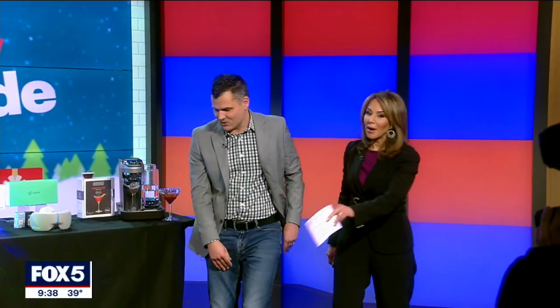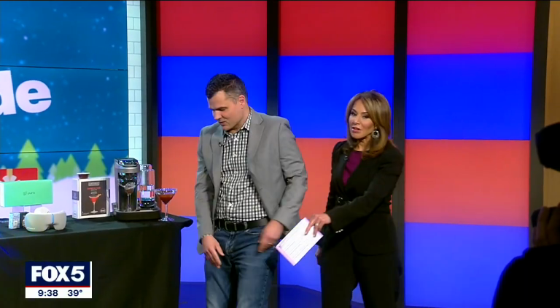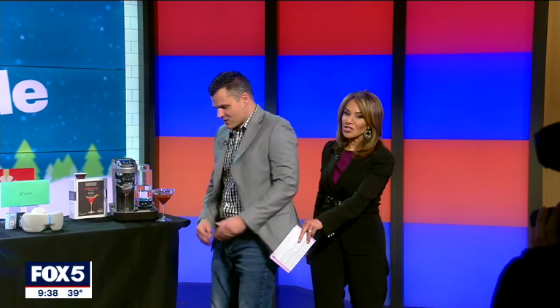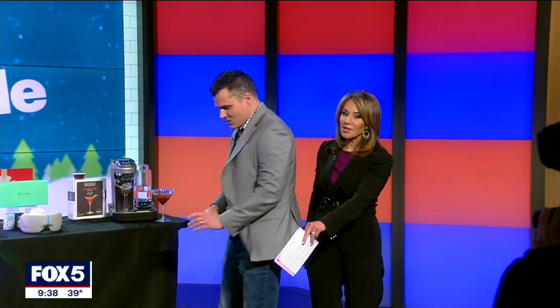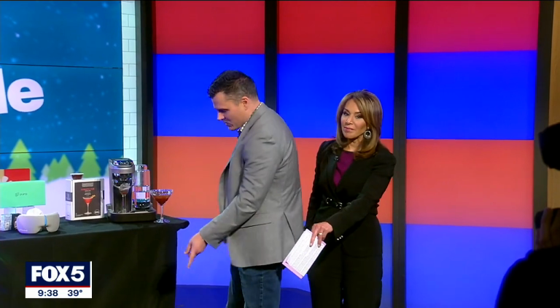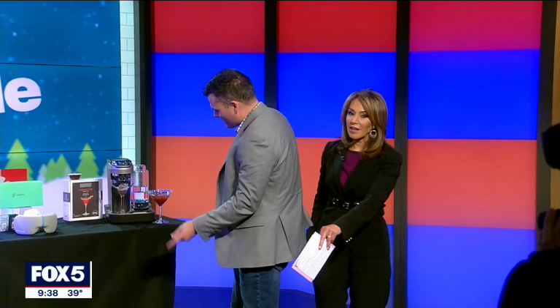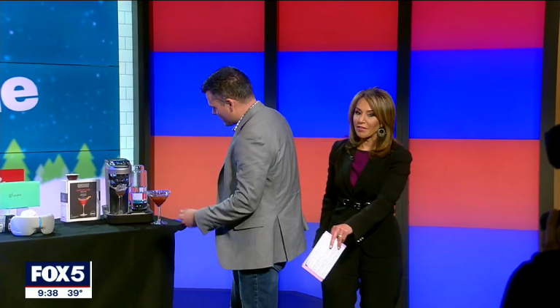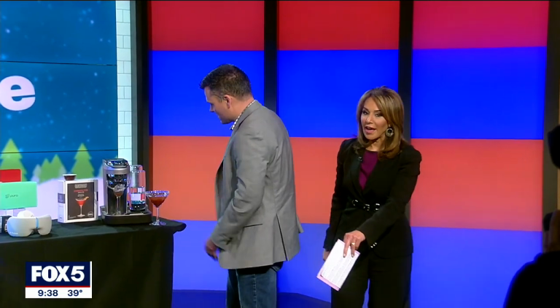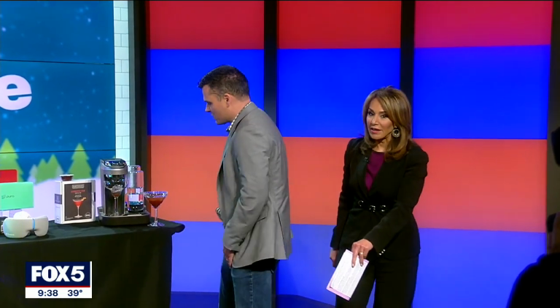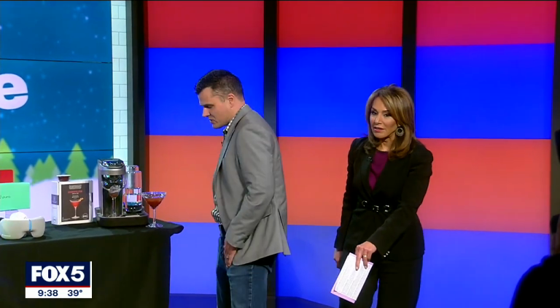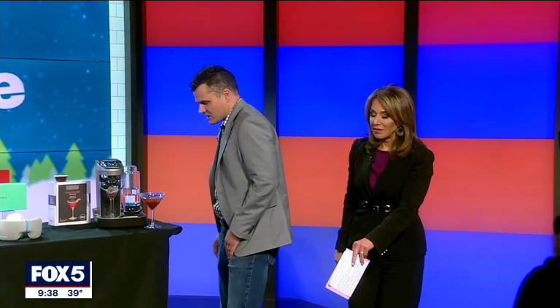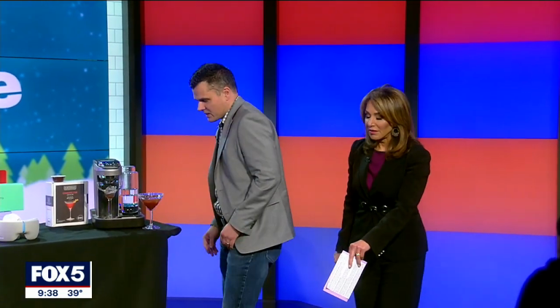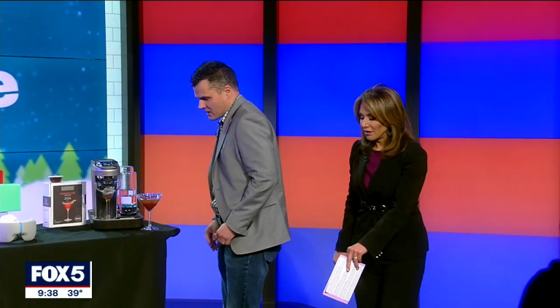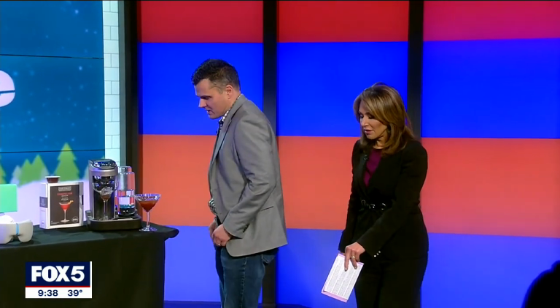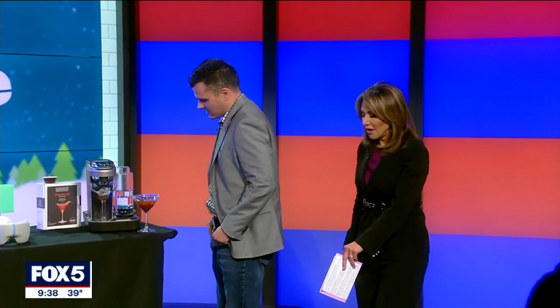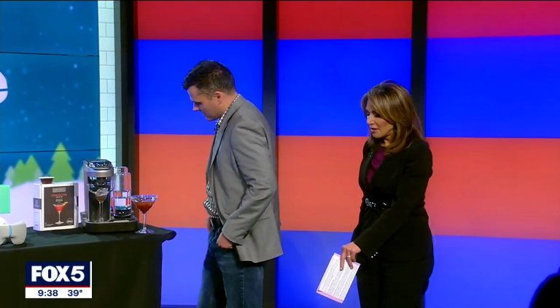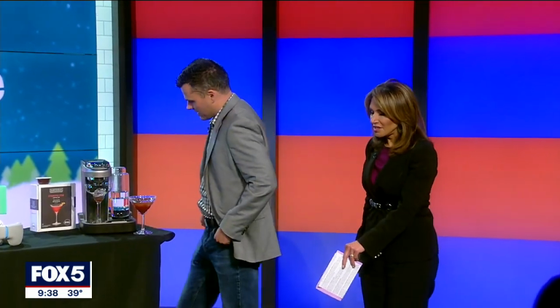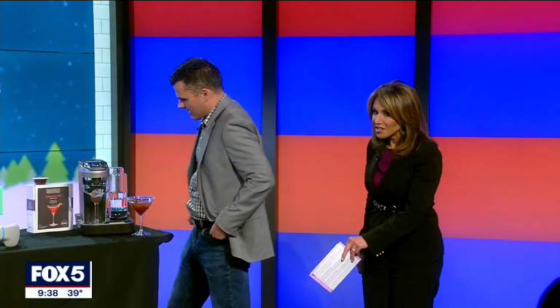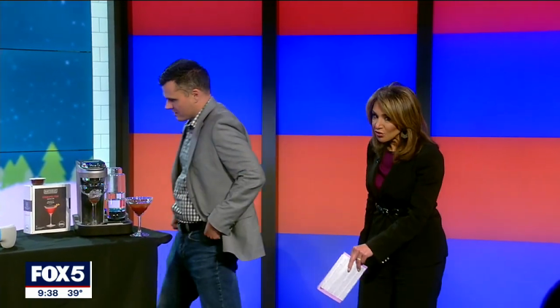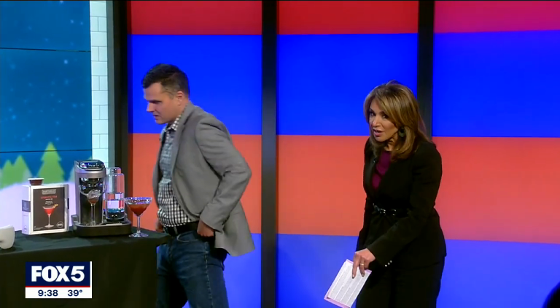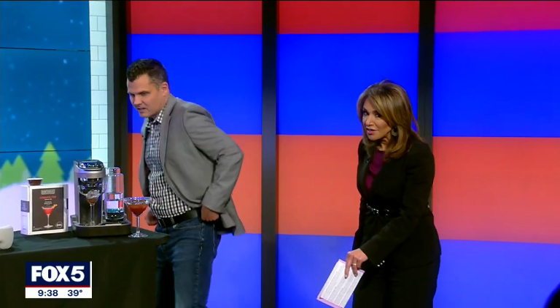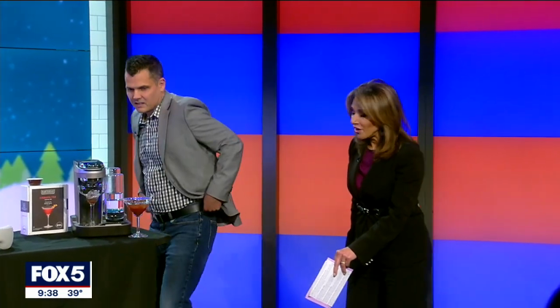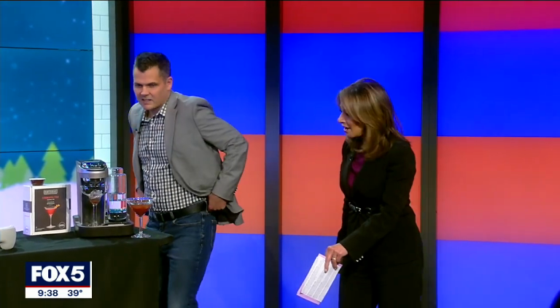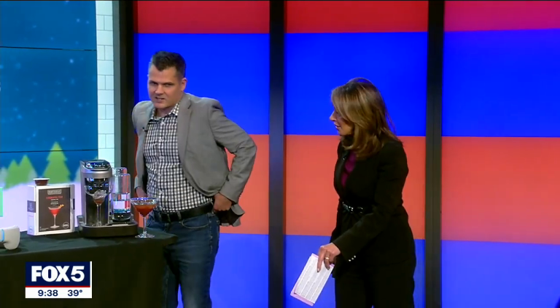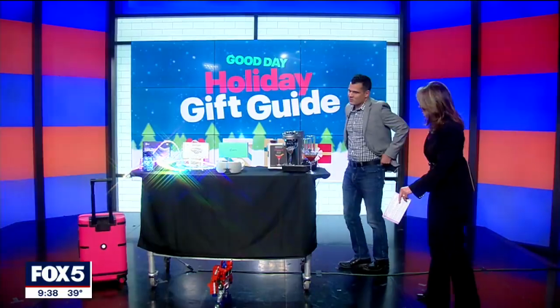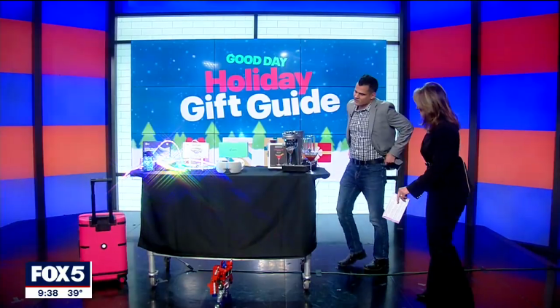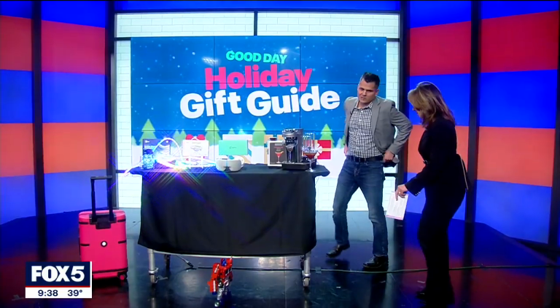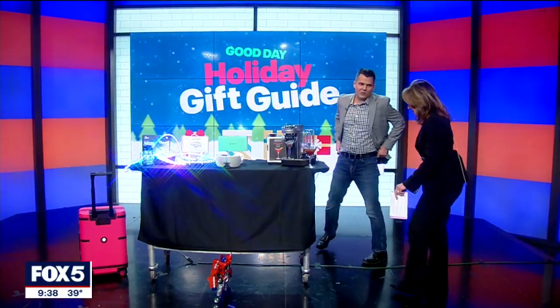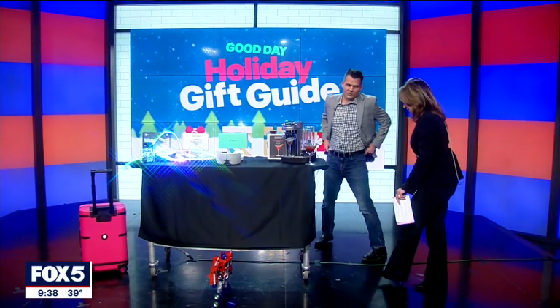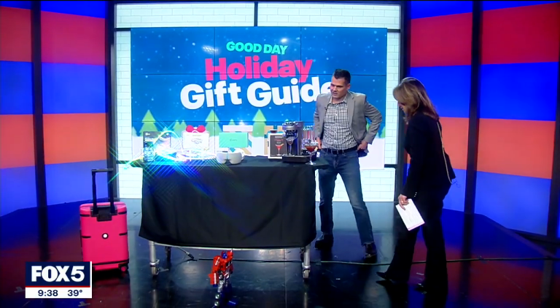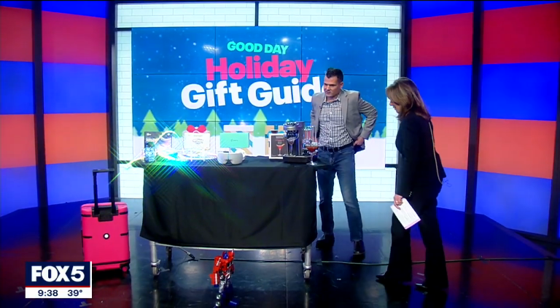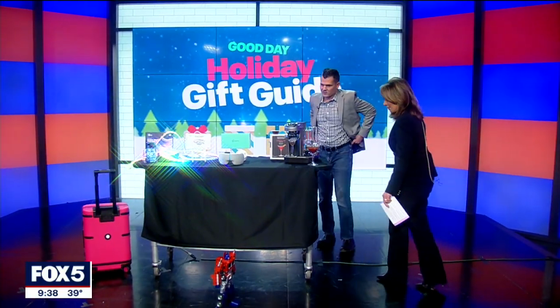How much is something like that? This goes for $699. So it's definitely more for collectors.